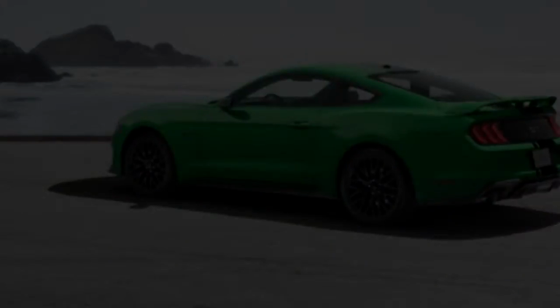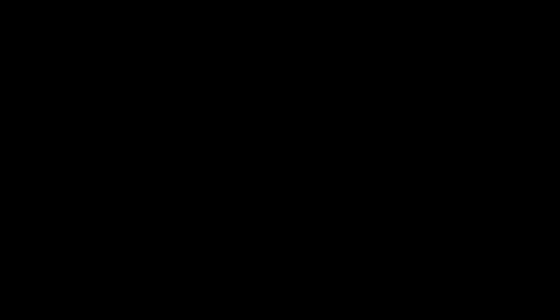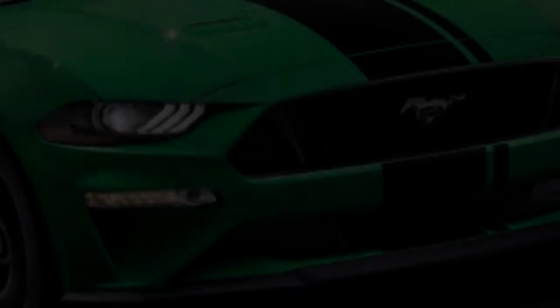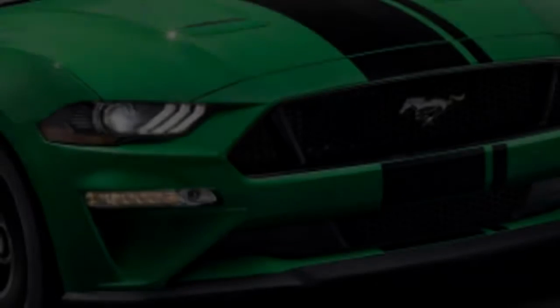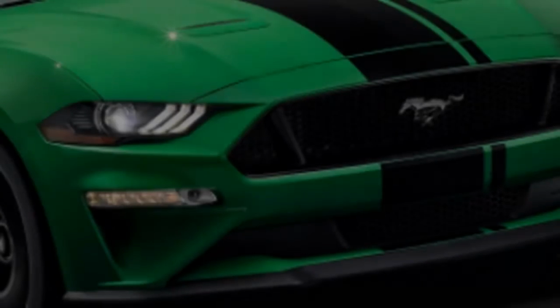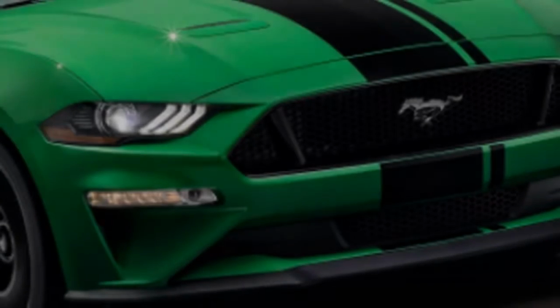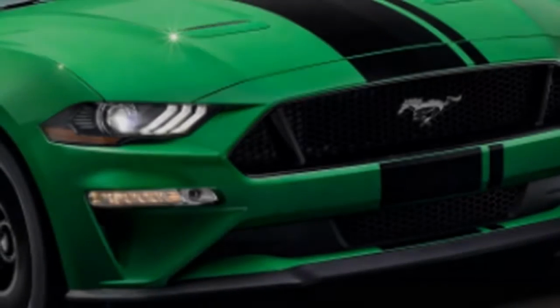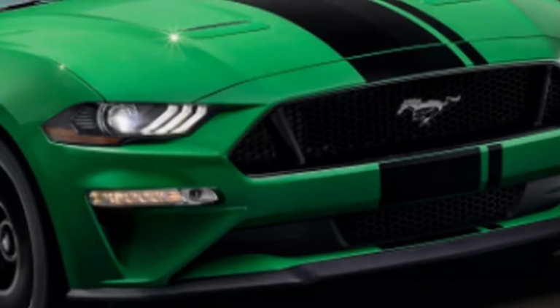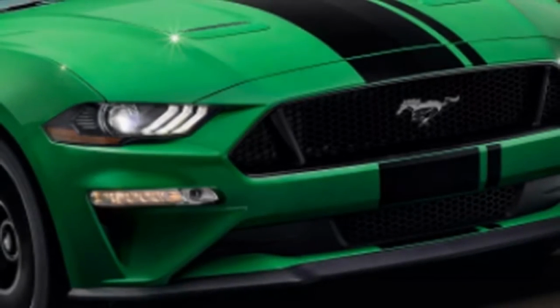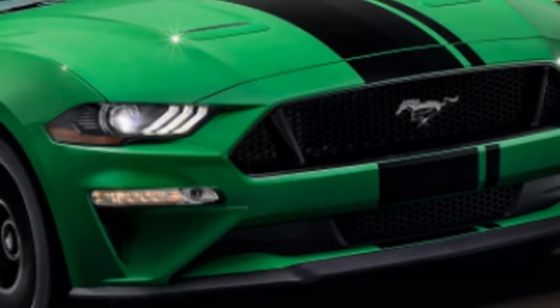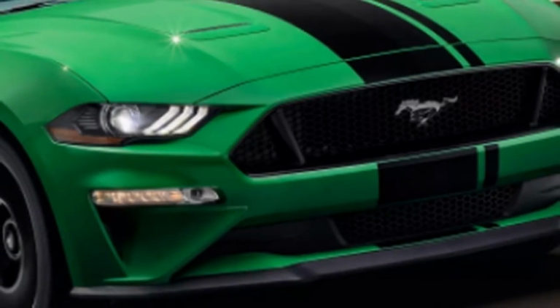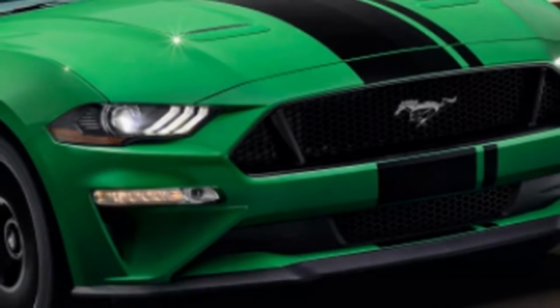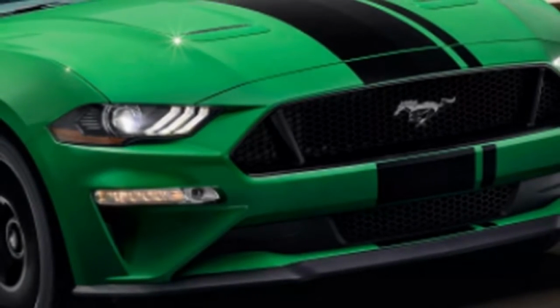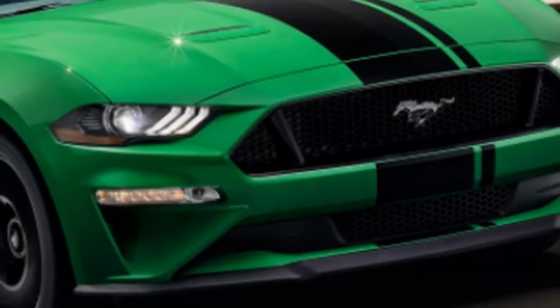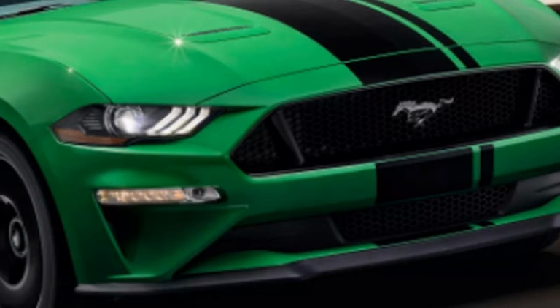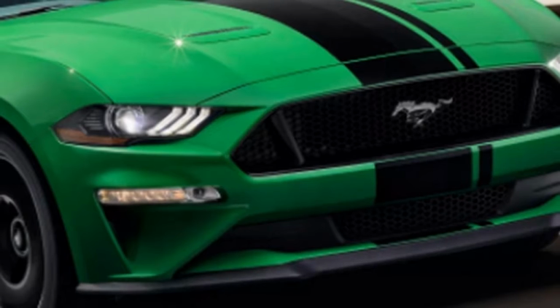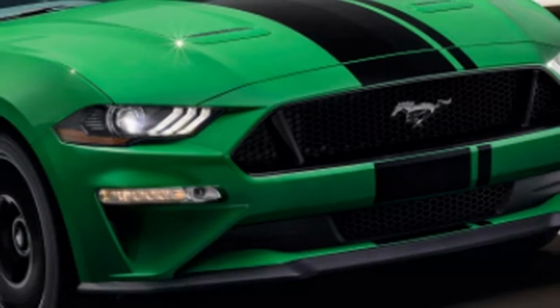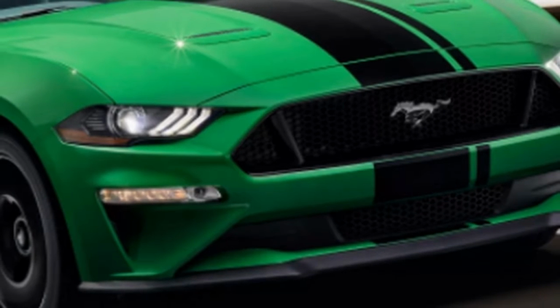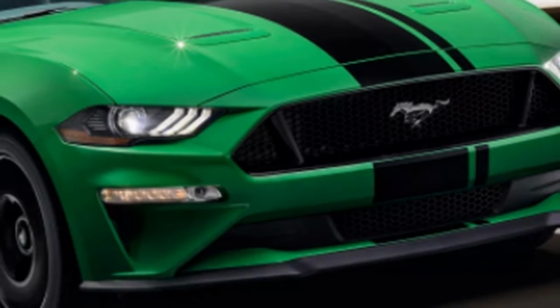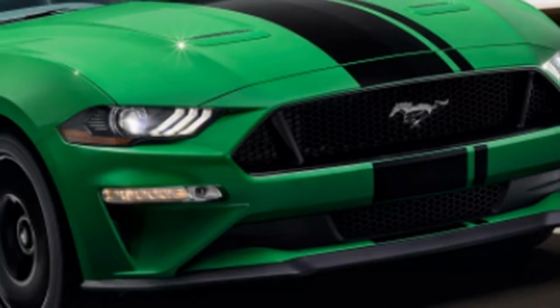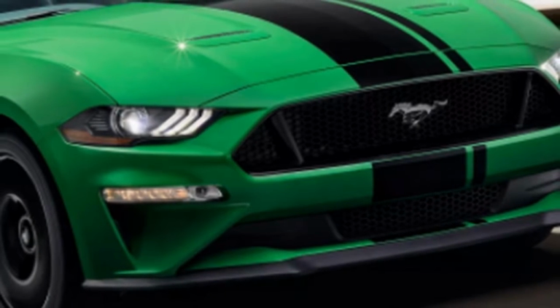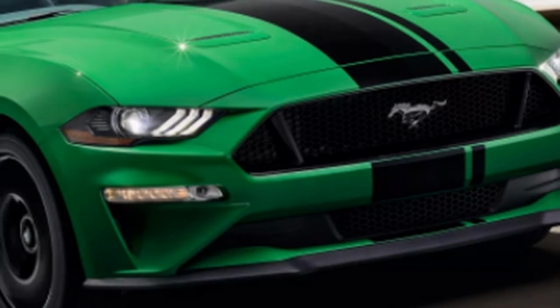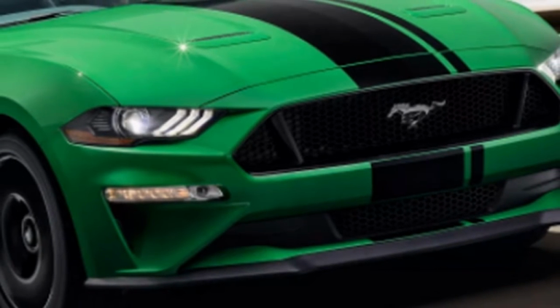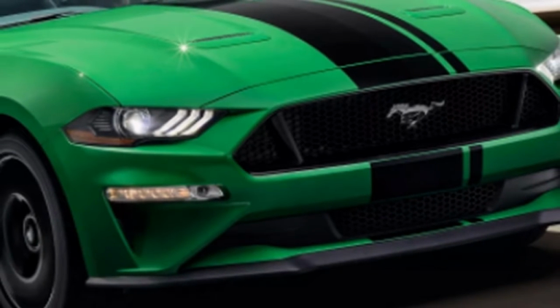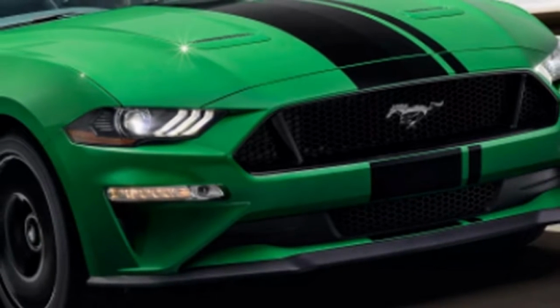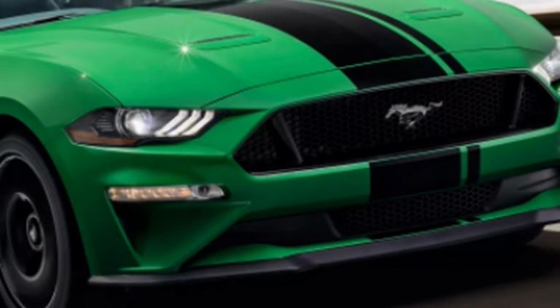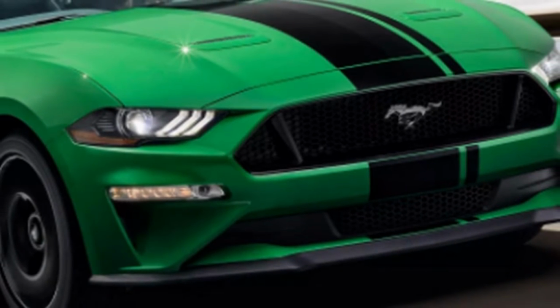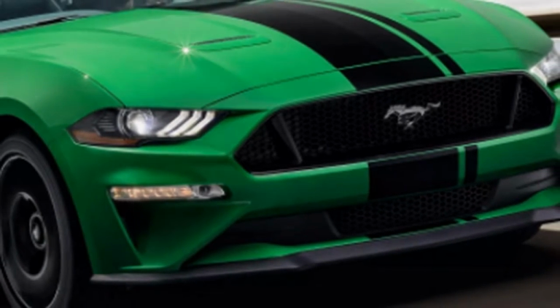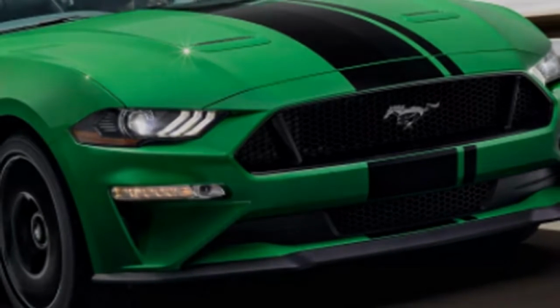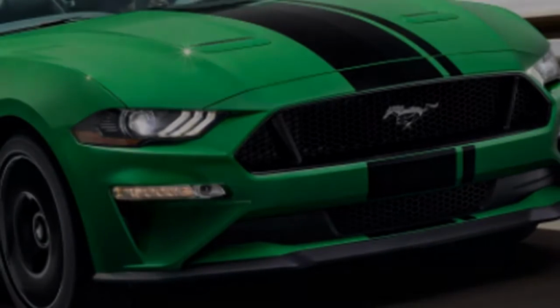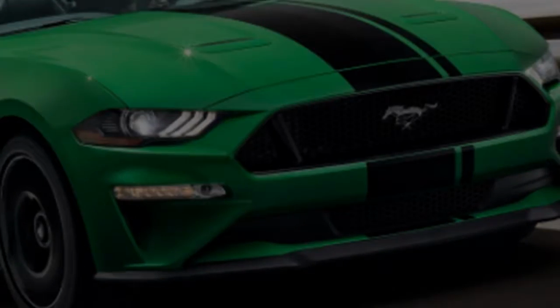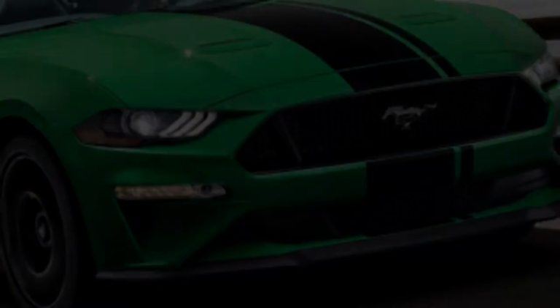Ford hasn't said if Need for Green will cost extra. It will be available on Mustangs sometime this summer.